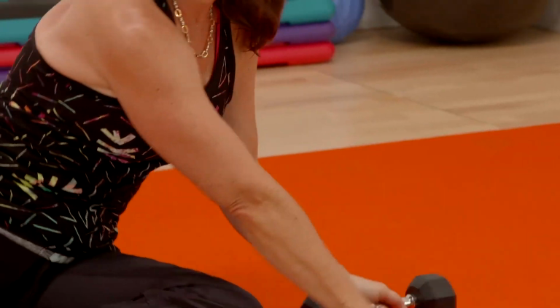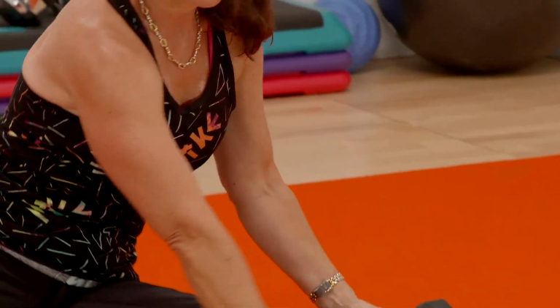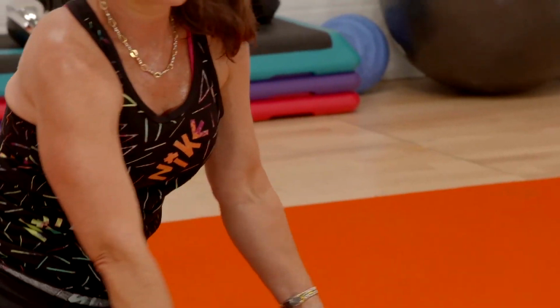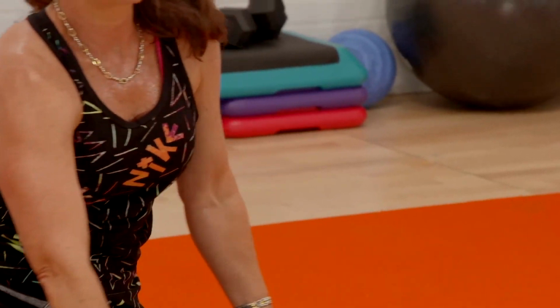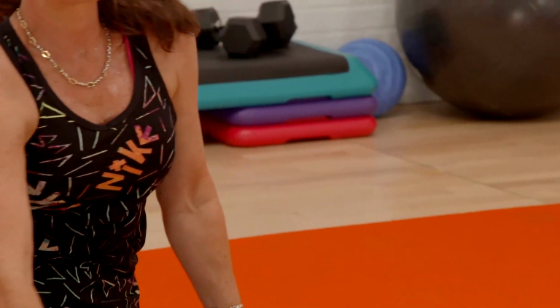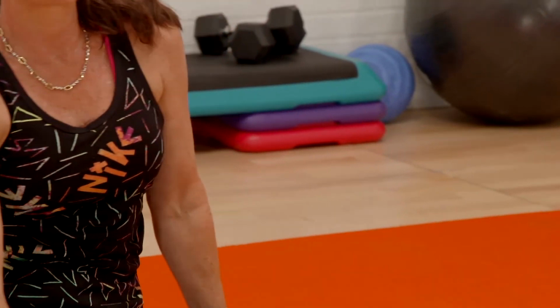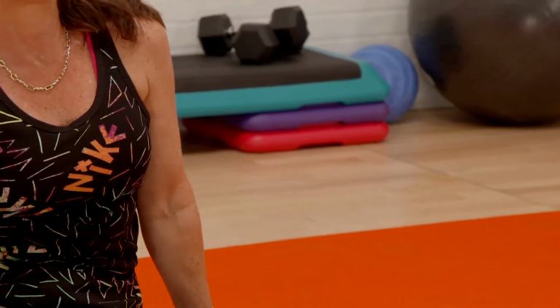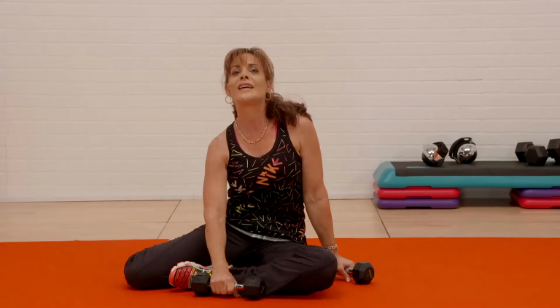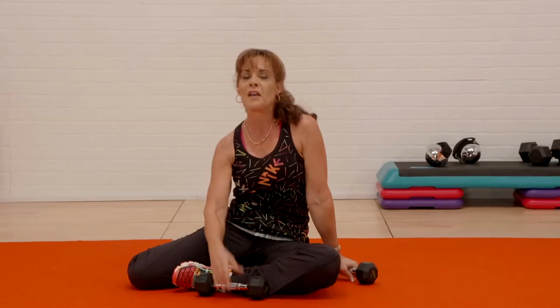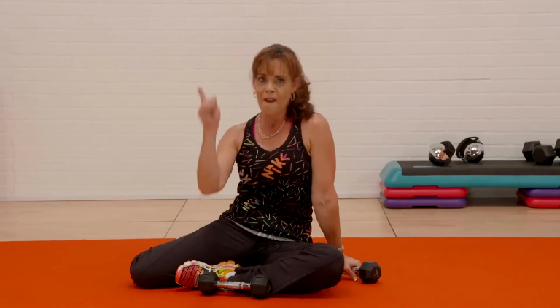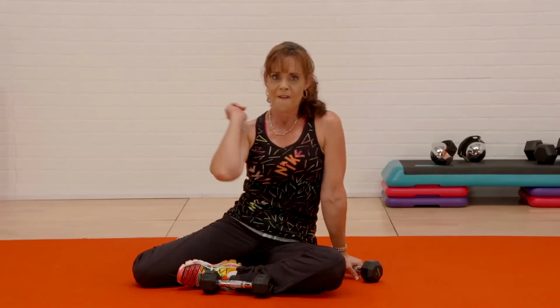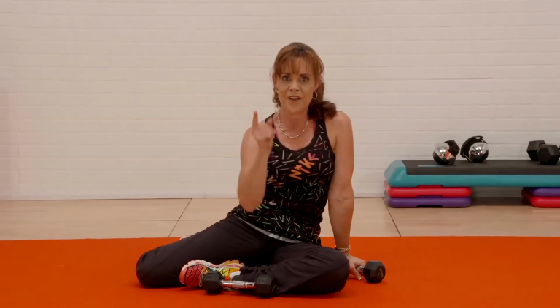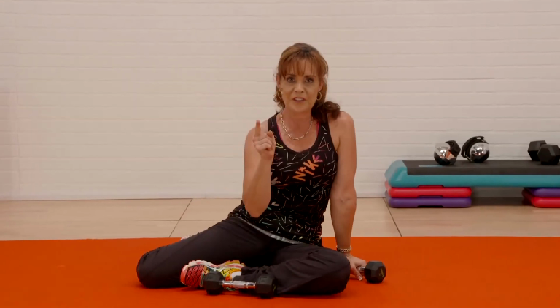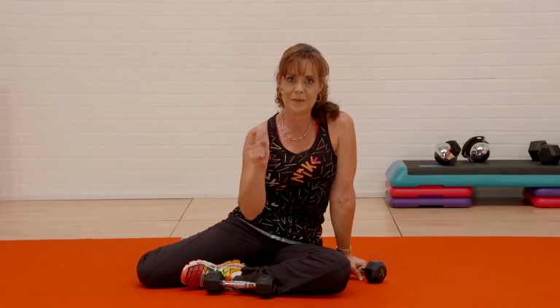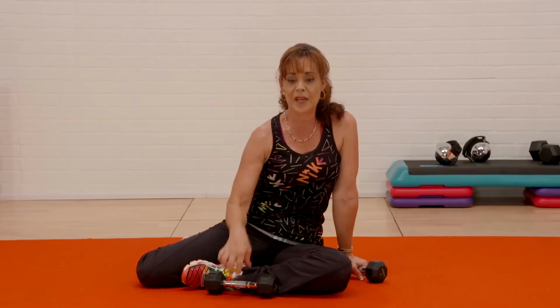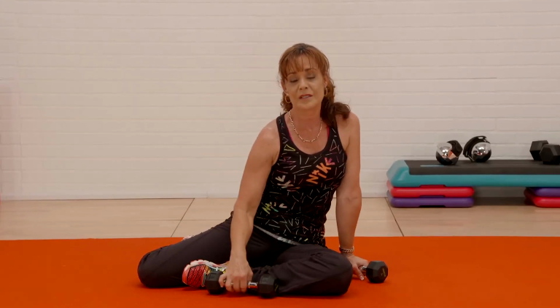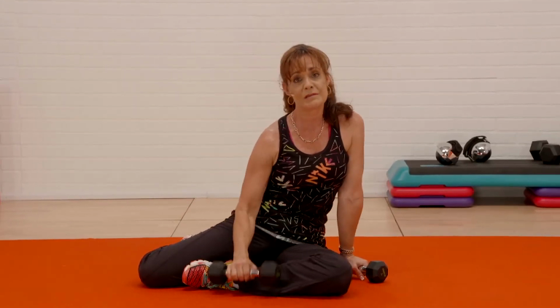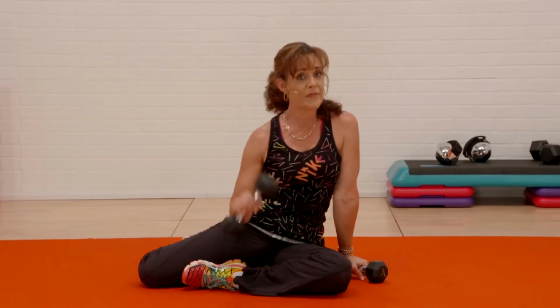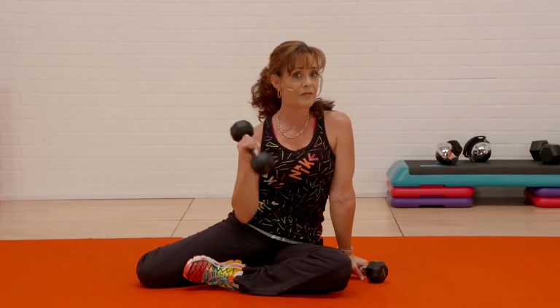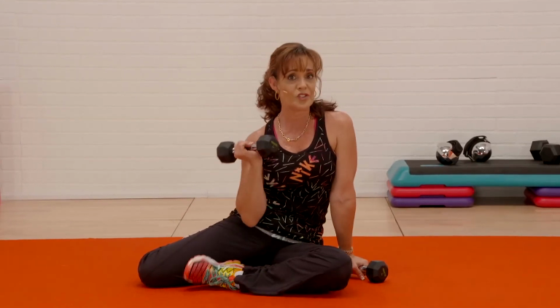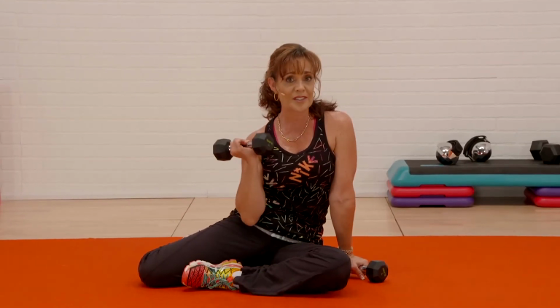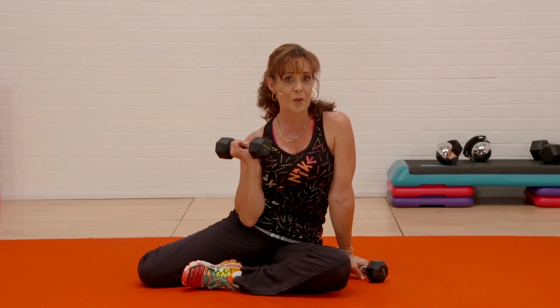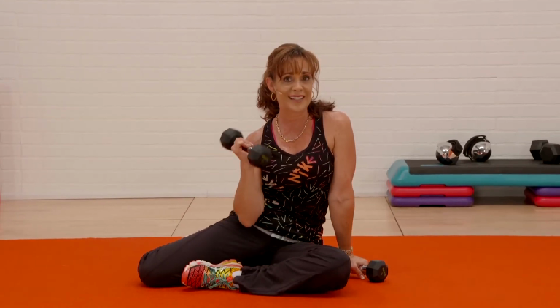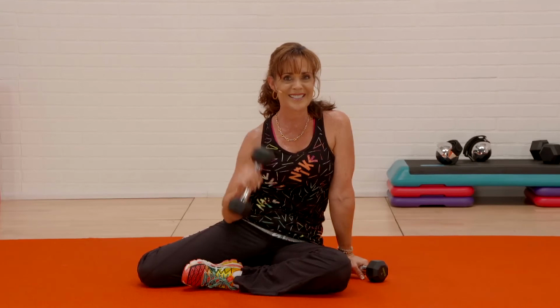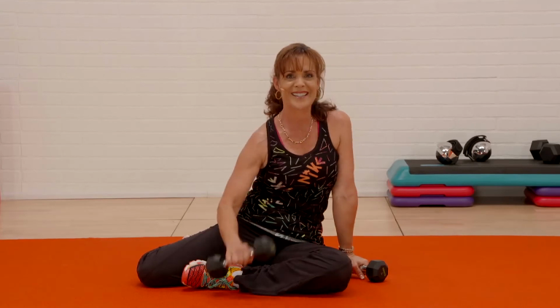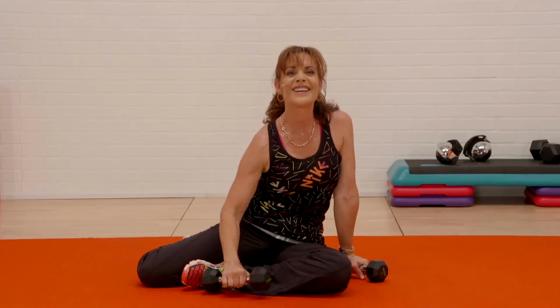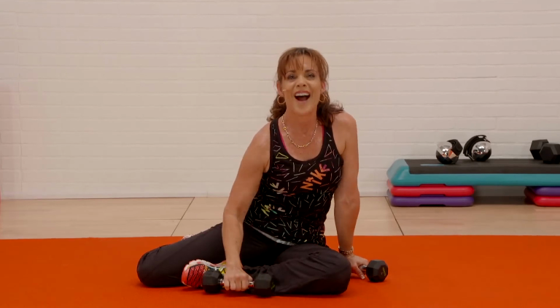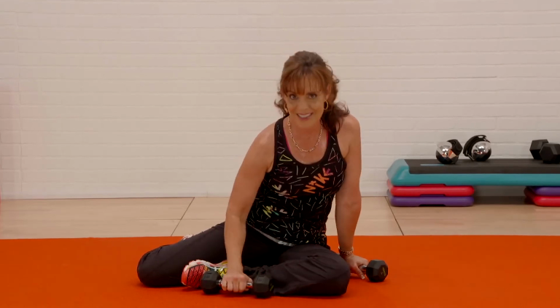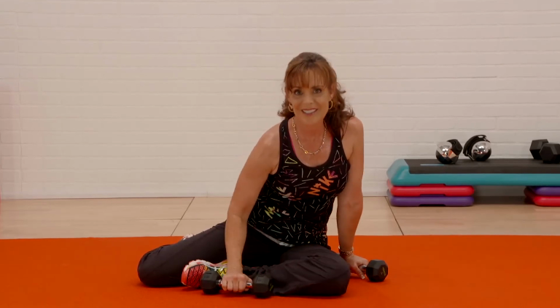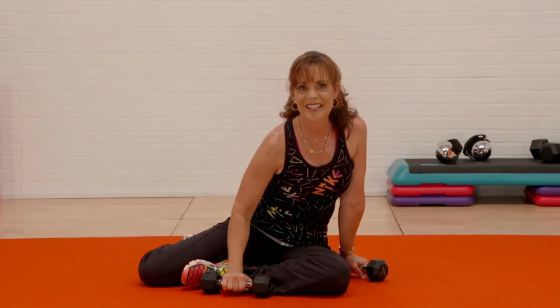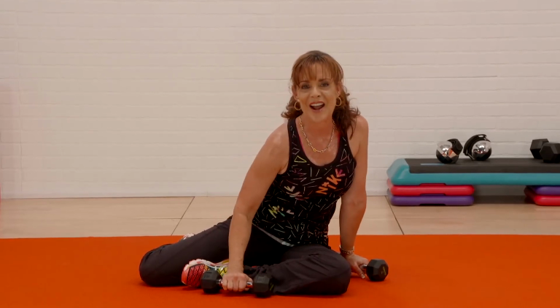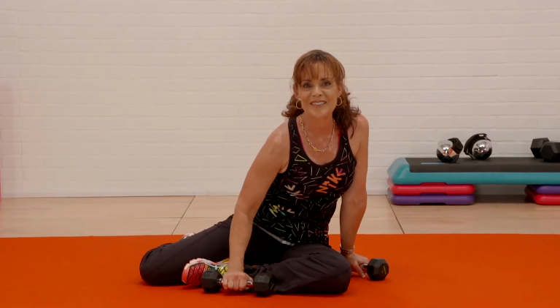I hope you enjoyed 15 minutes of Just Weights. Until next time.